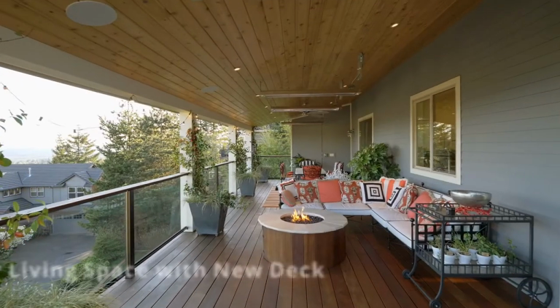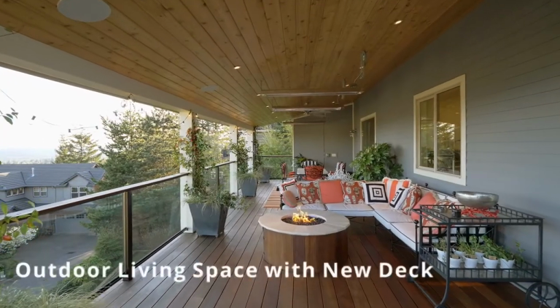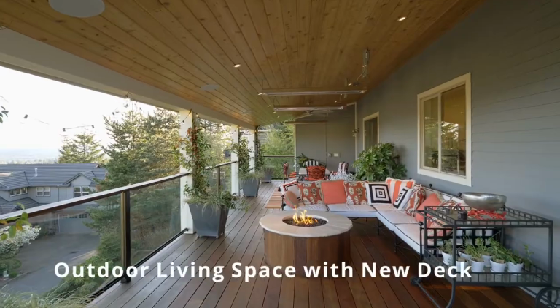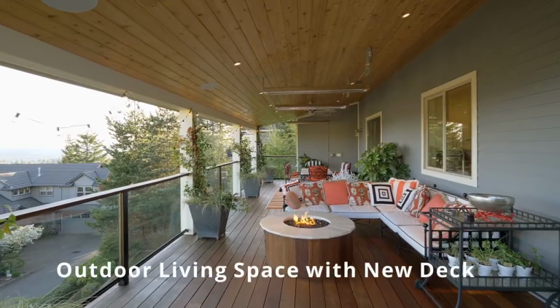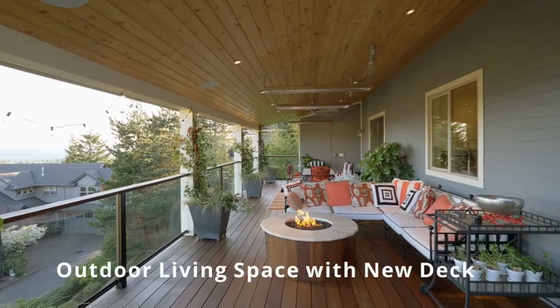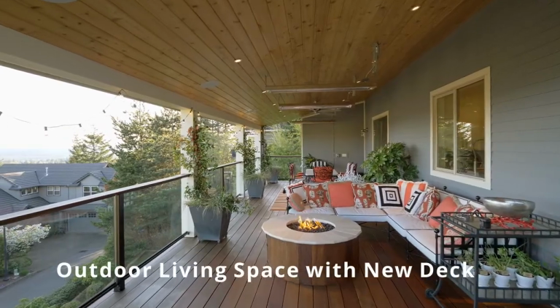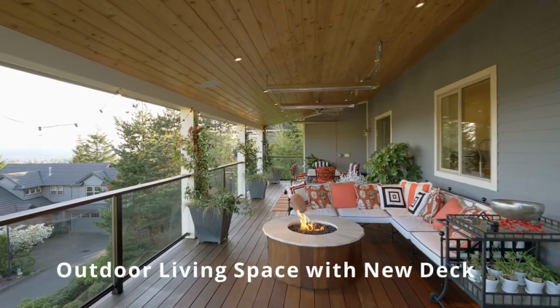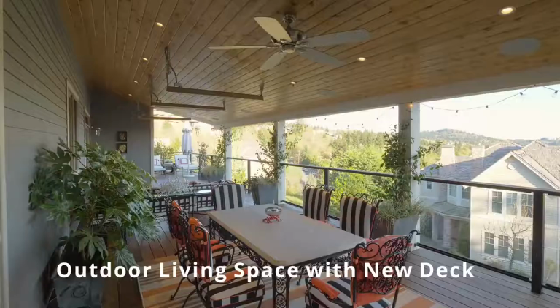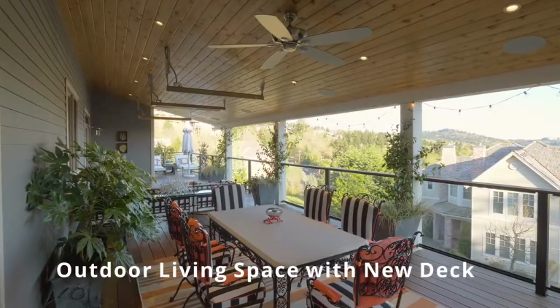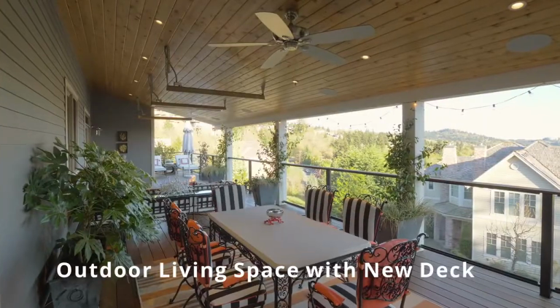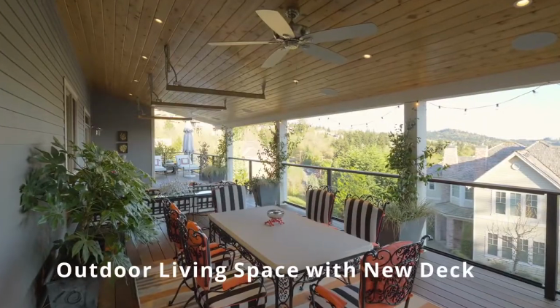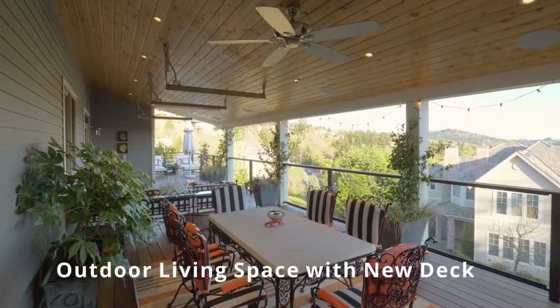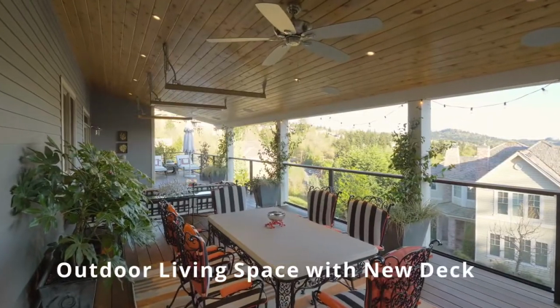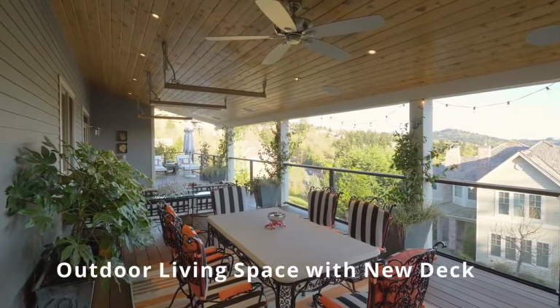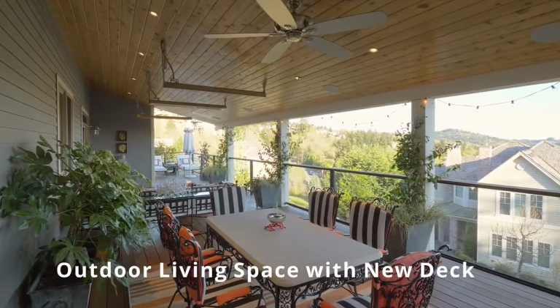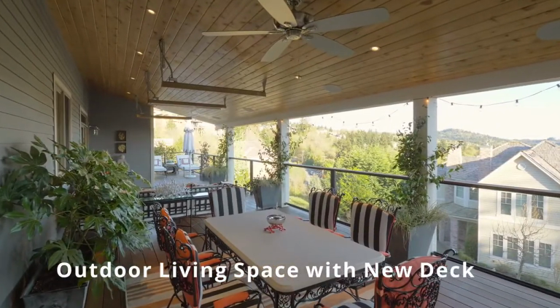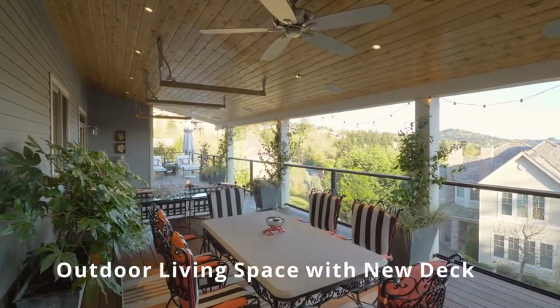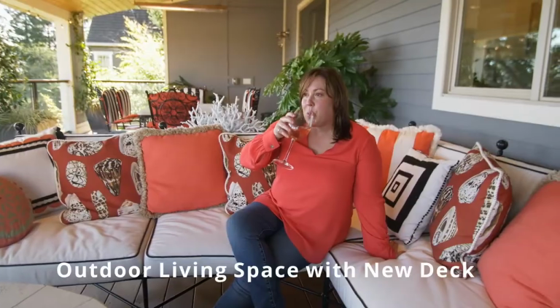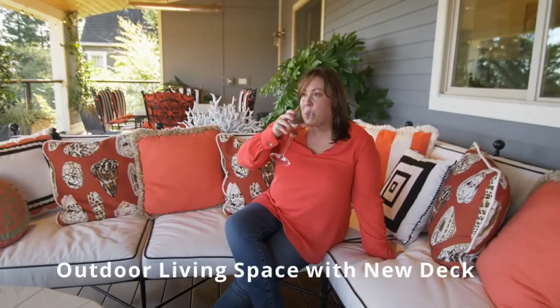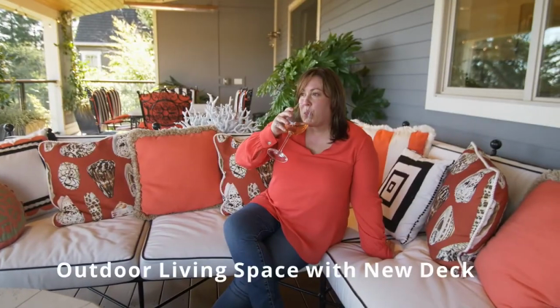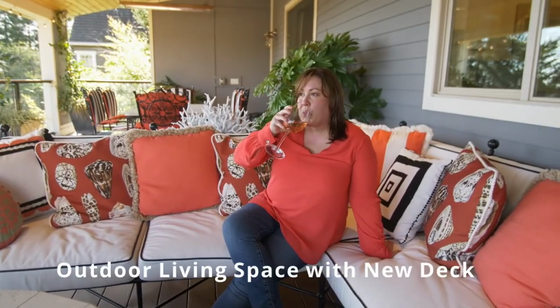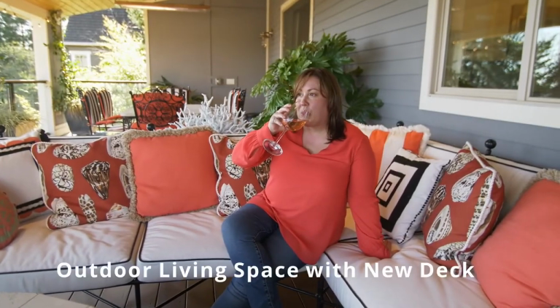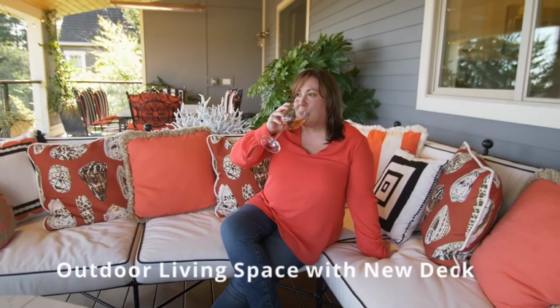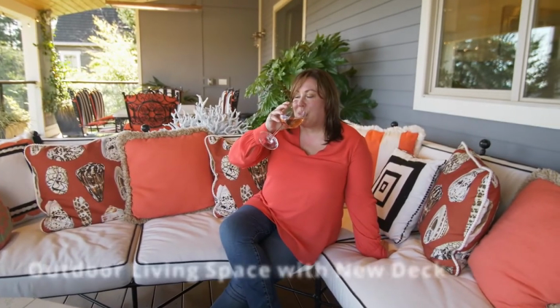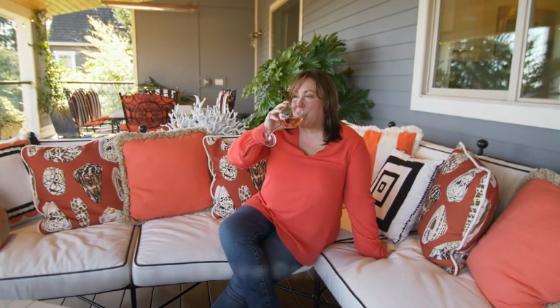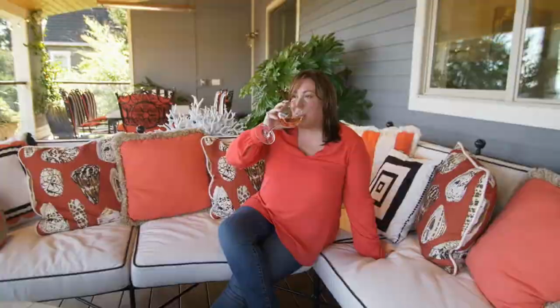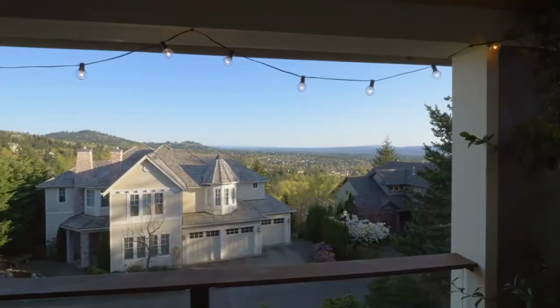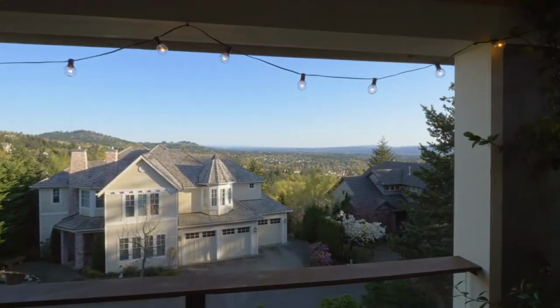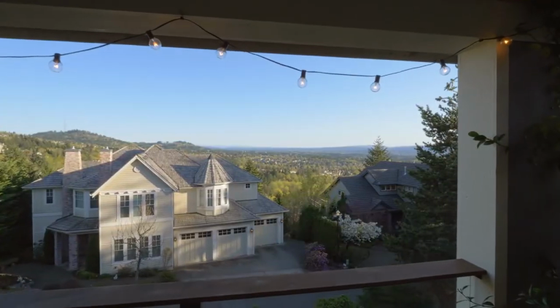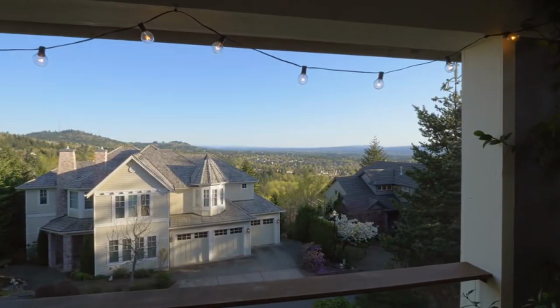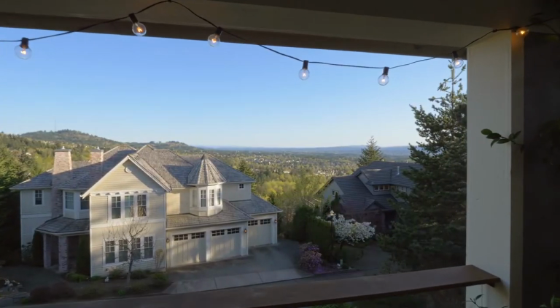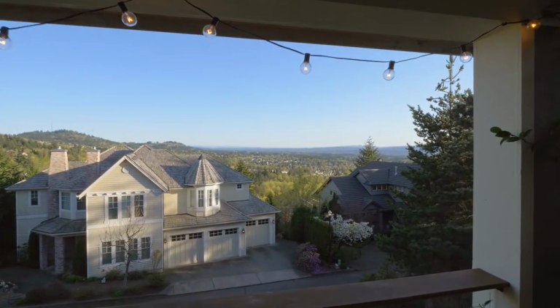We especially love that area. It's probably my favorite space in the whole house. I have wine or have coffee out there. I have meals out there.